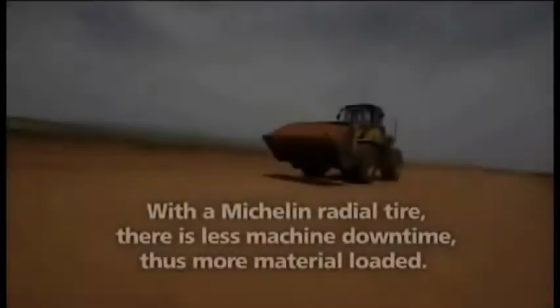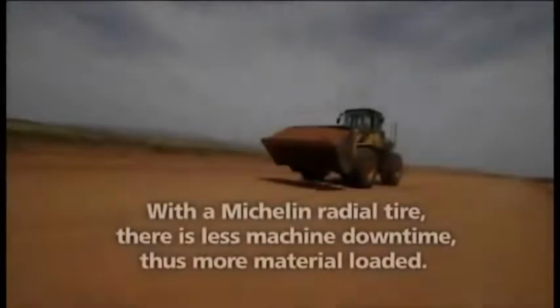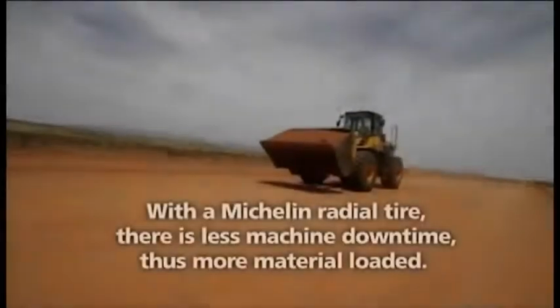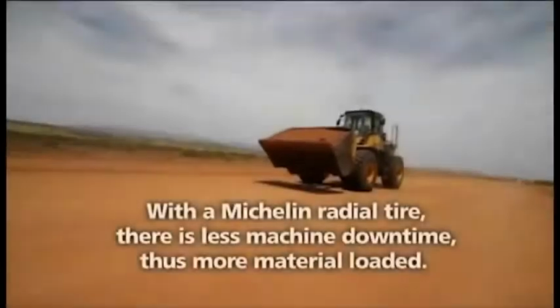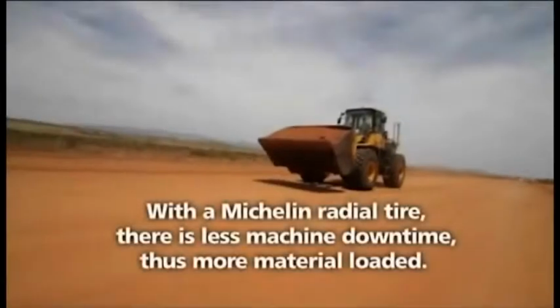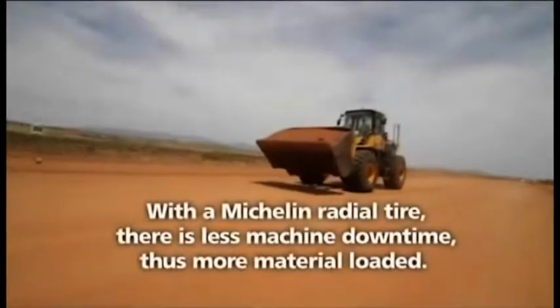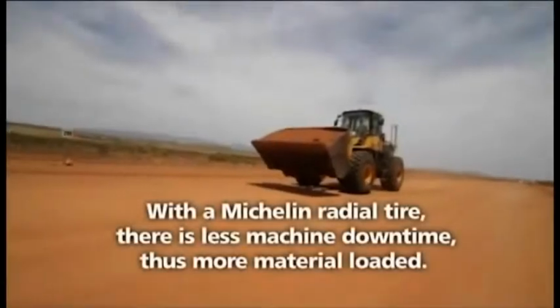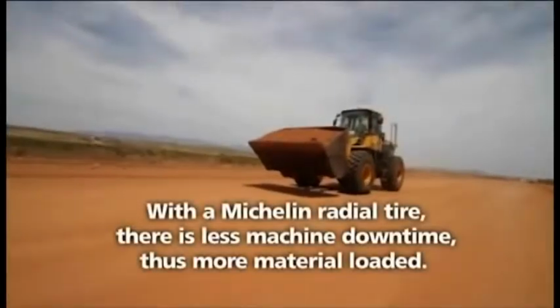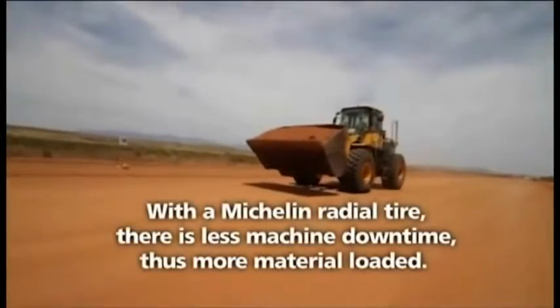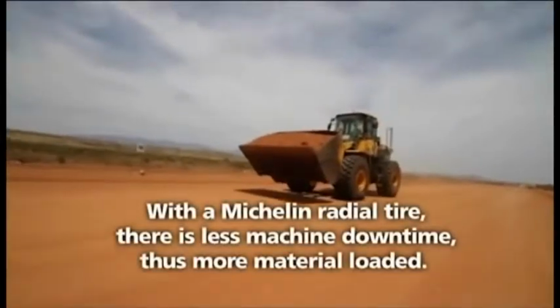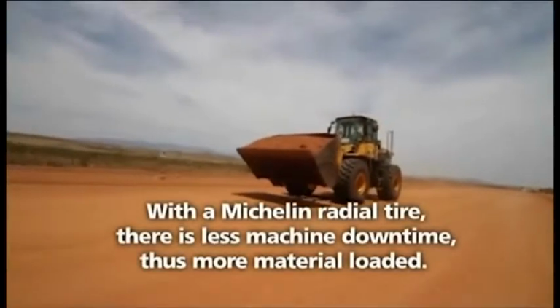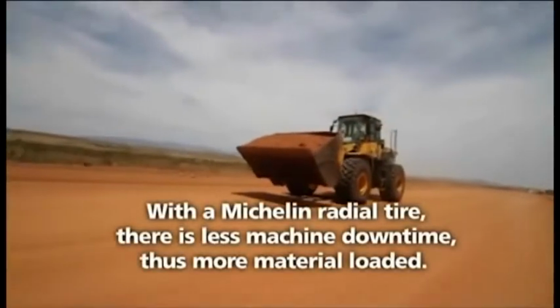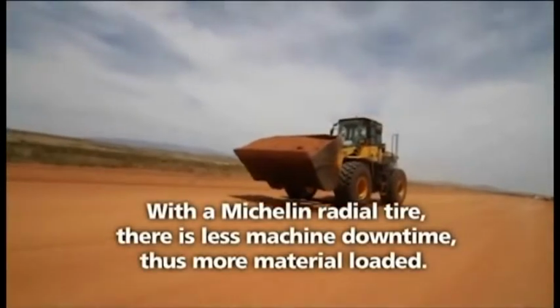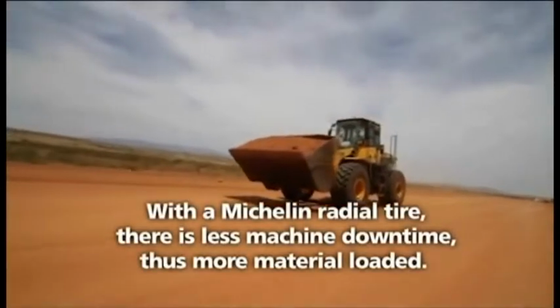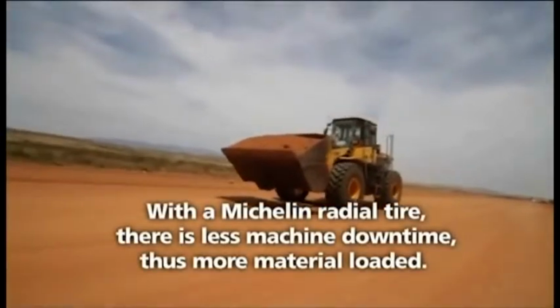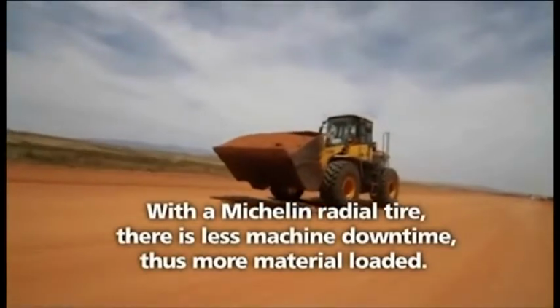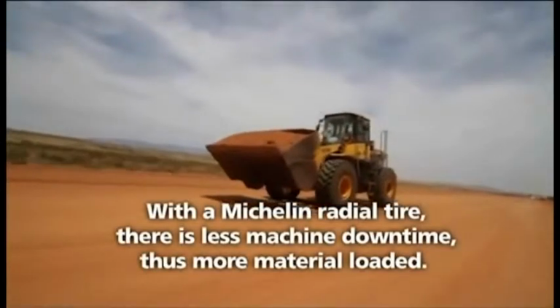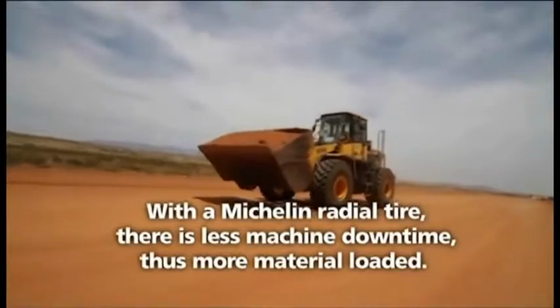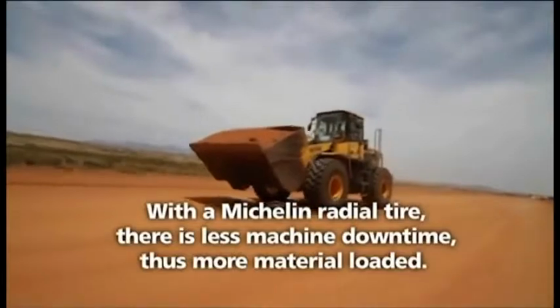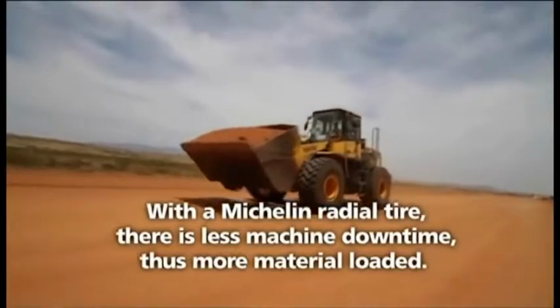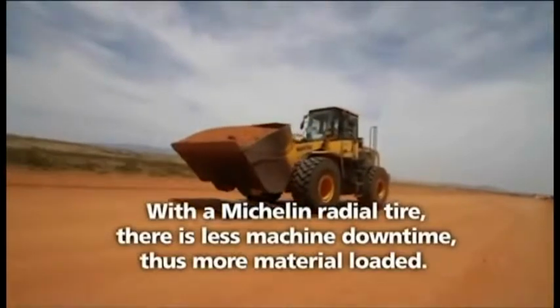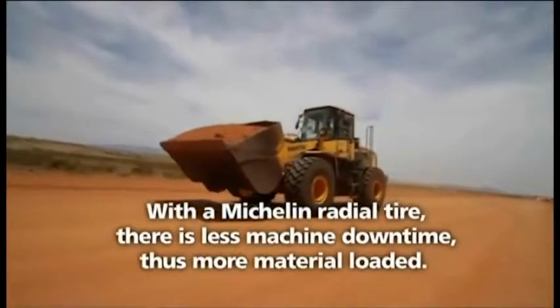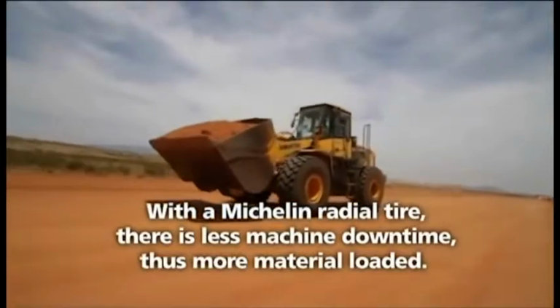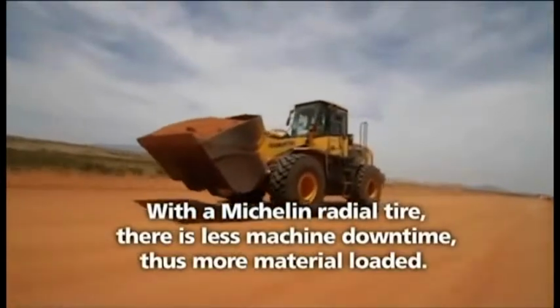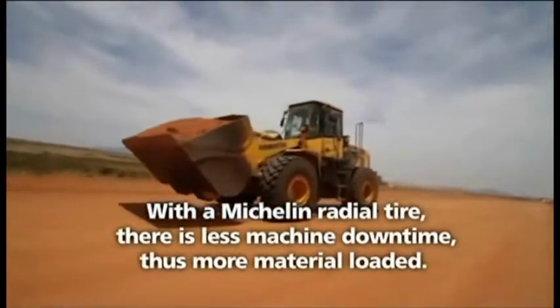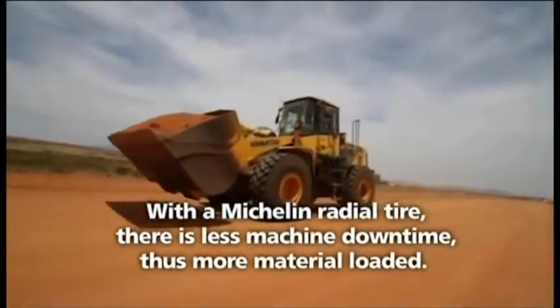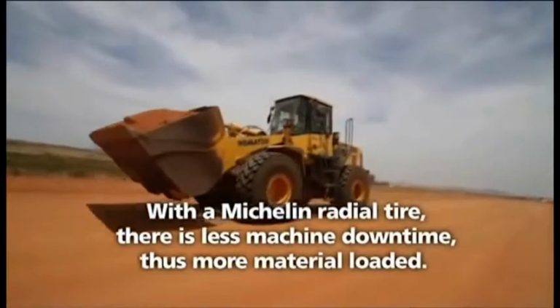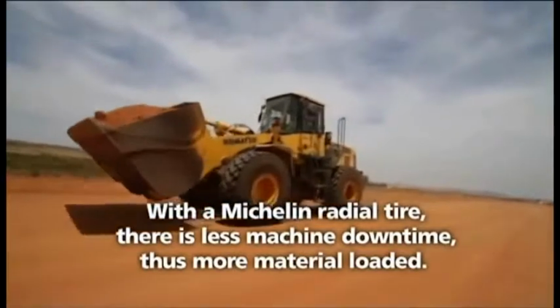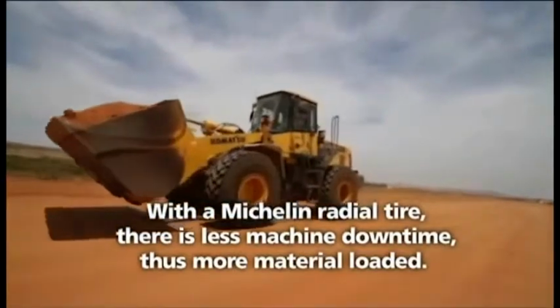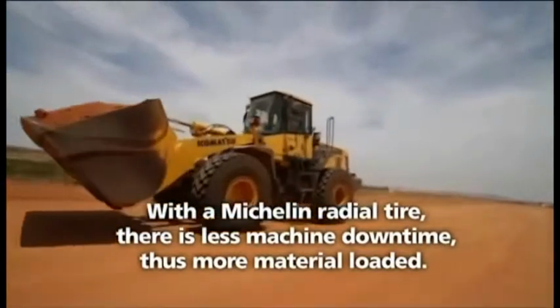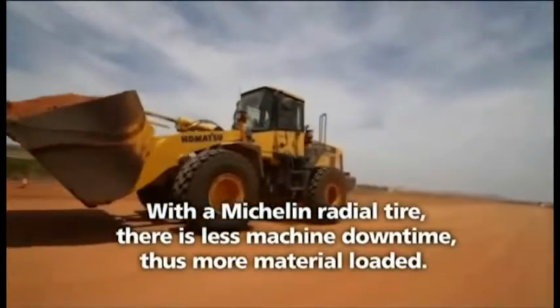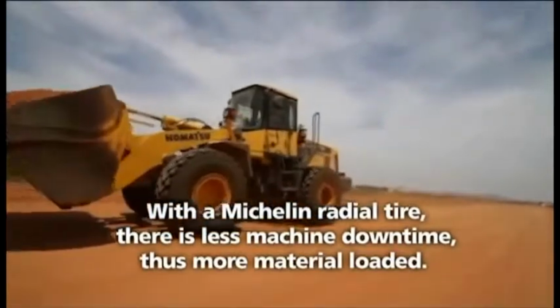With the Michelin radial tyre, there is less machine downtime, thus more material loaded.